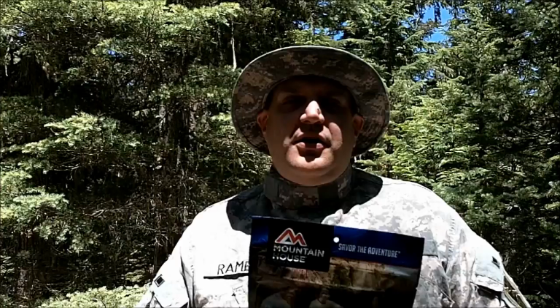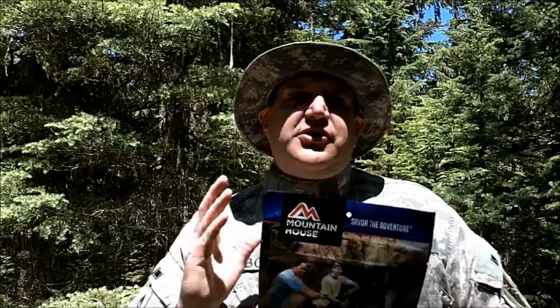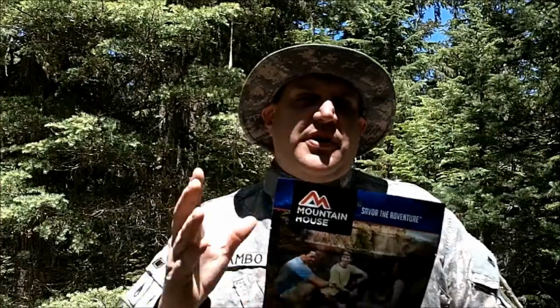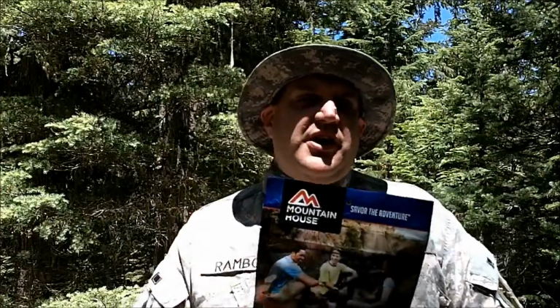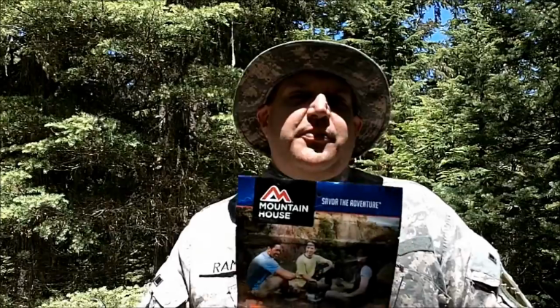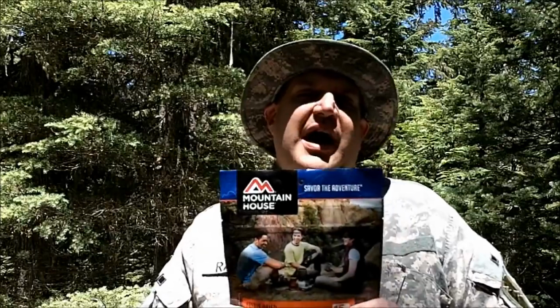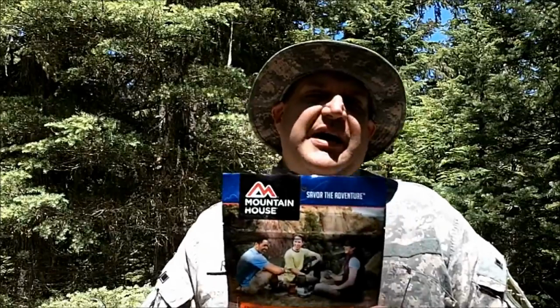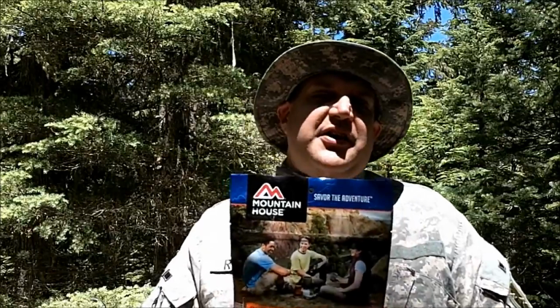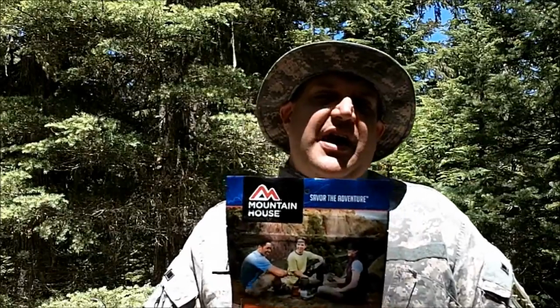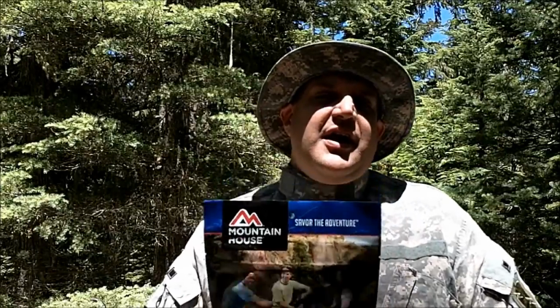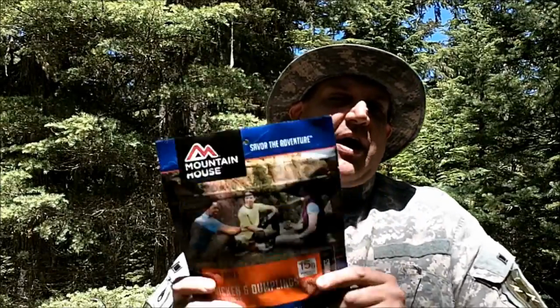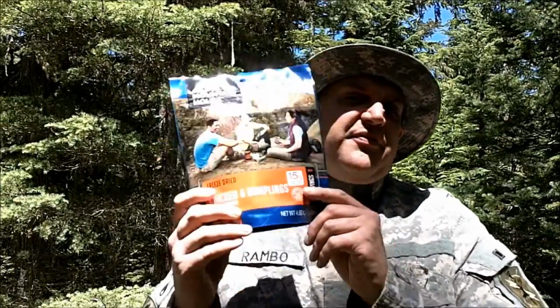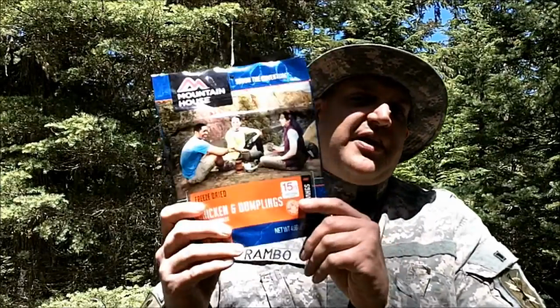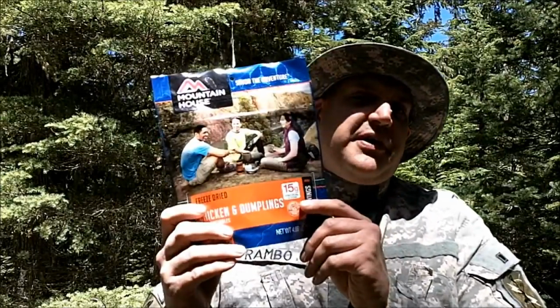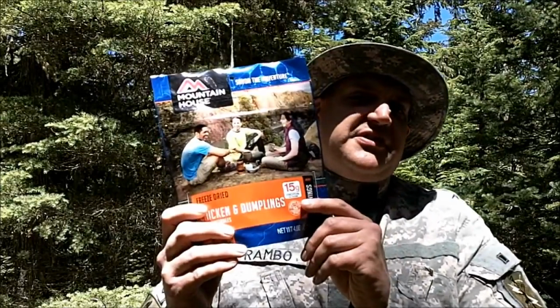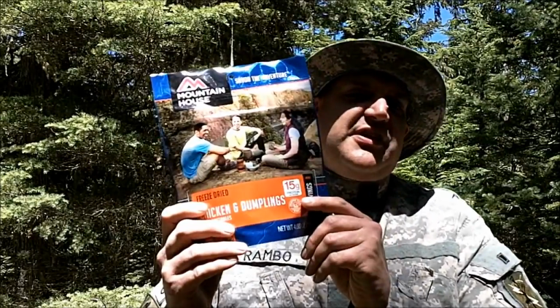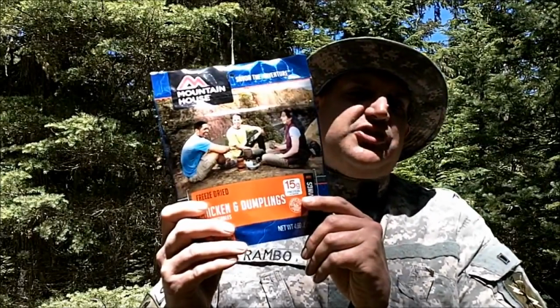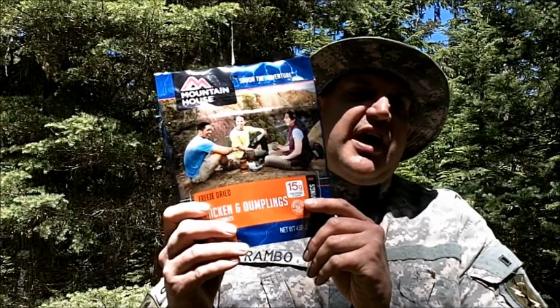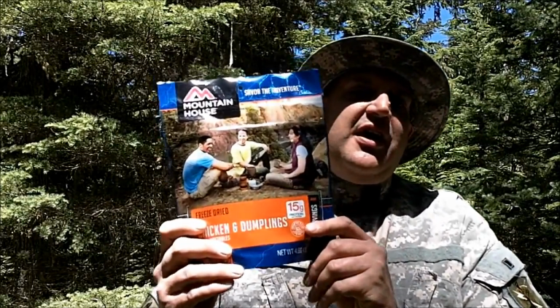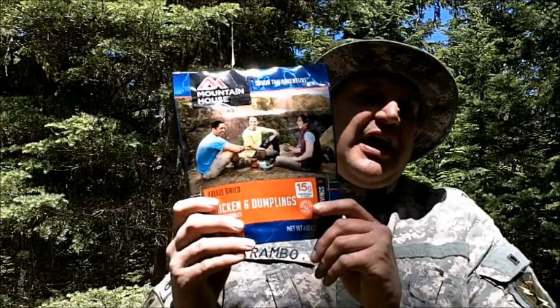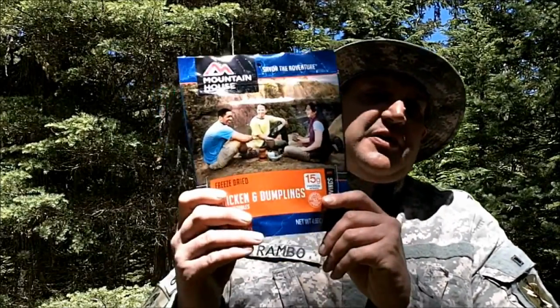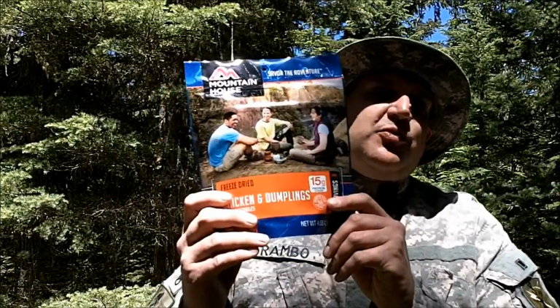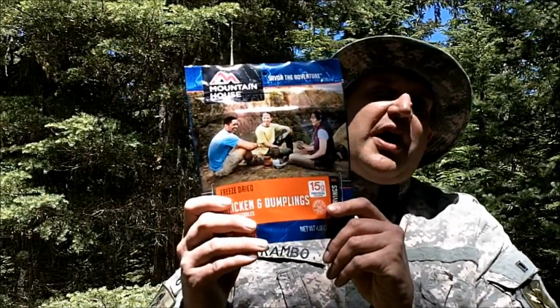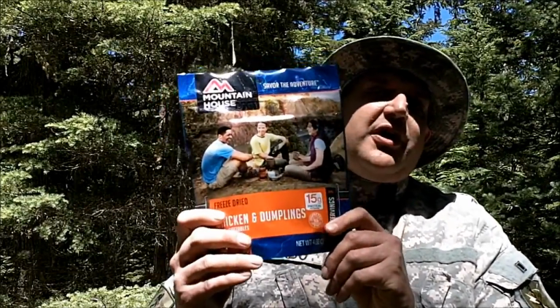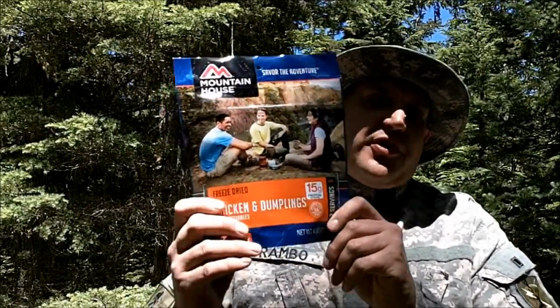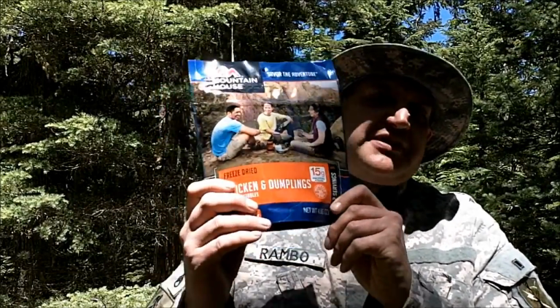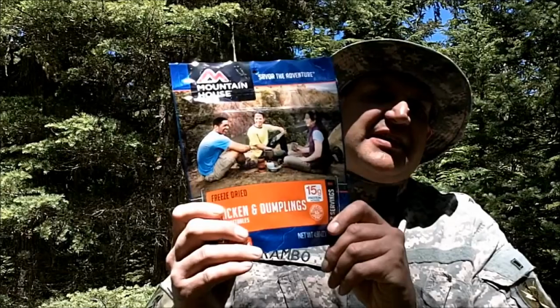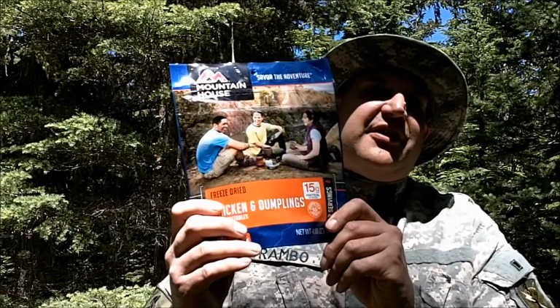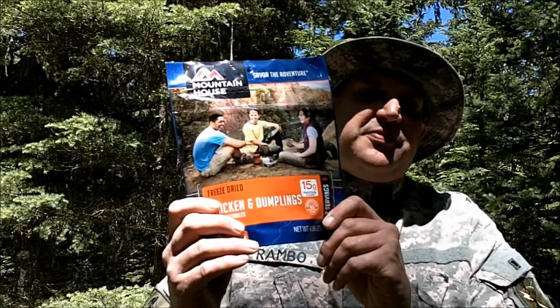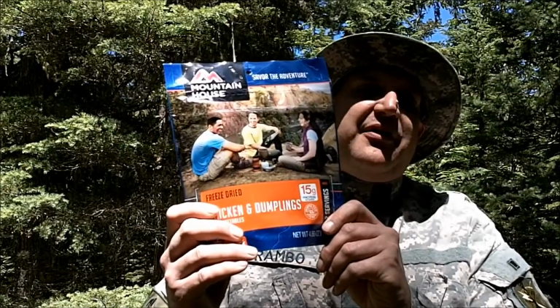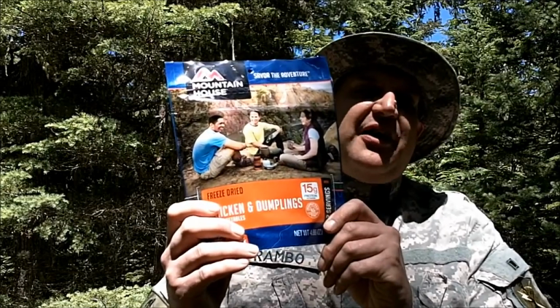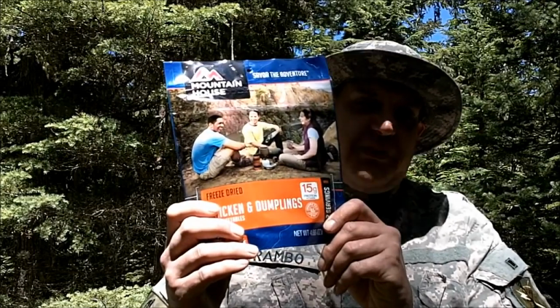I did a good bit of hiking today, and now I'm going to find a place to sit in the shade, heat up some water, and we're going to test out this Mountain House meal.